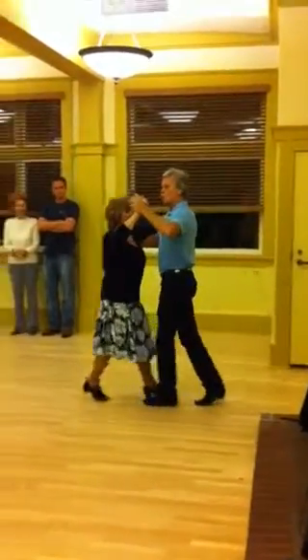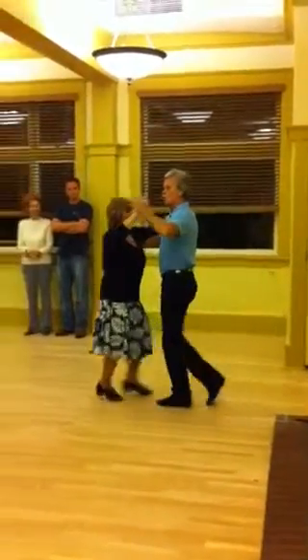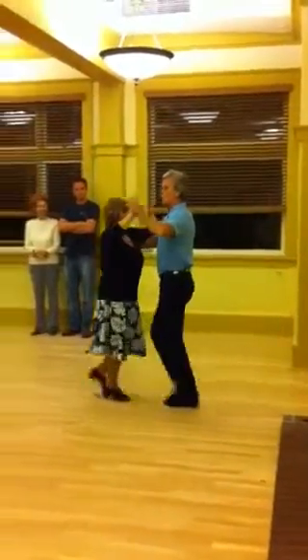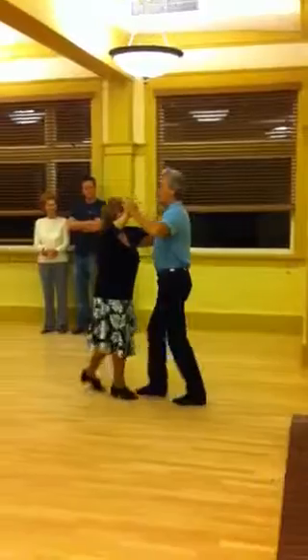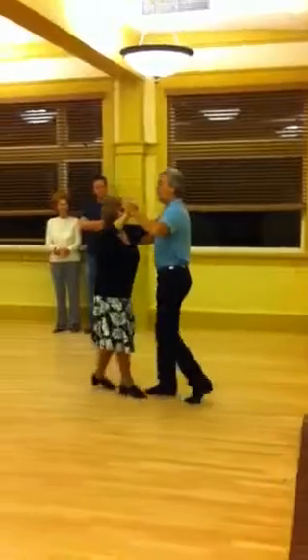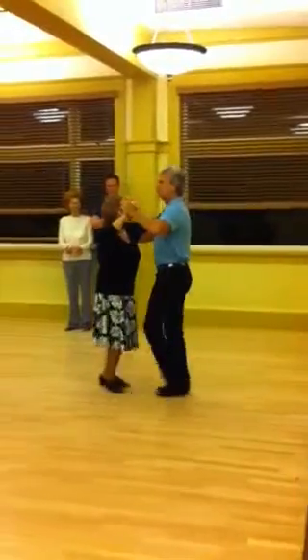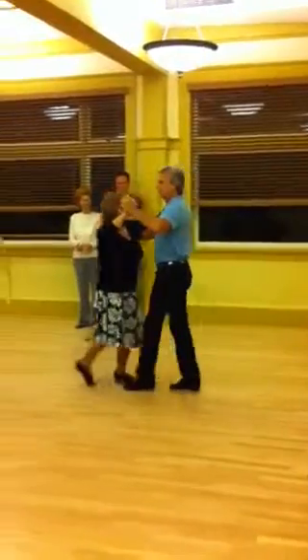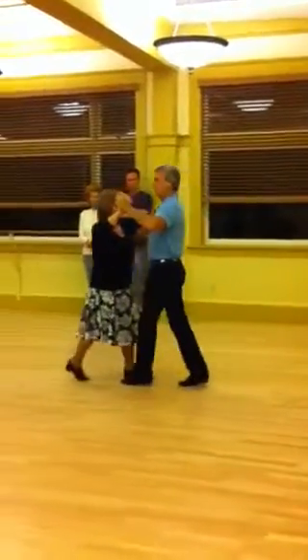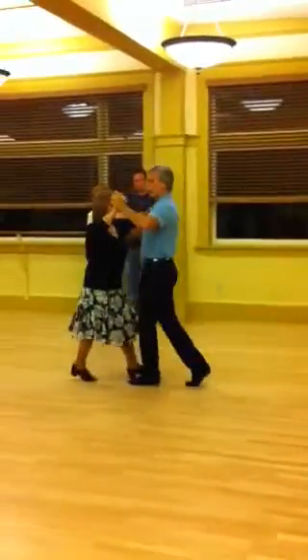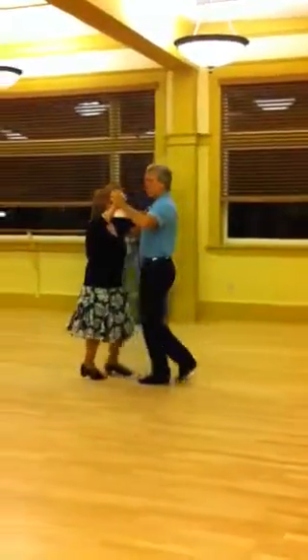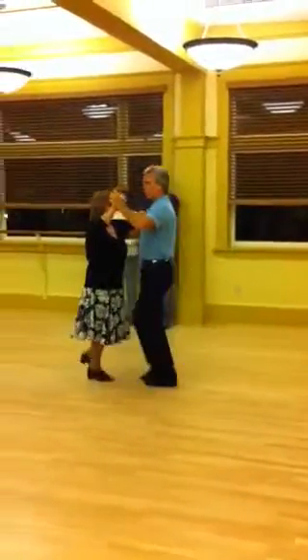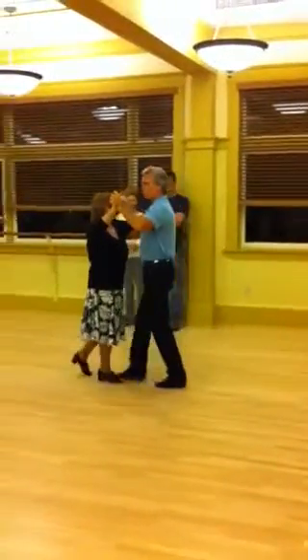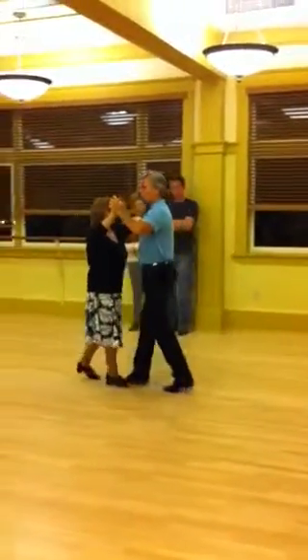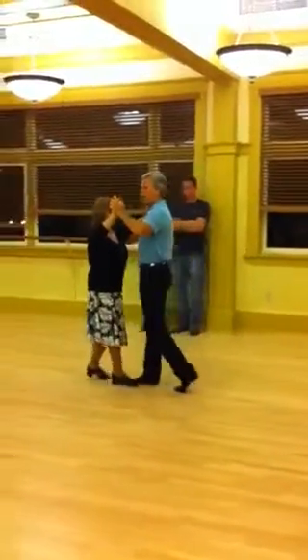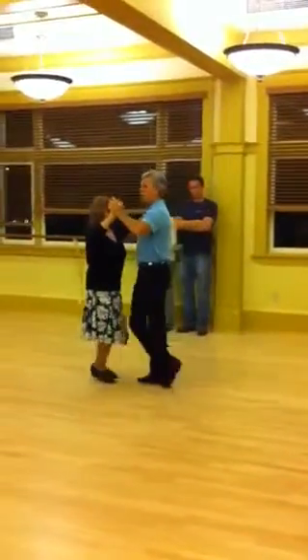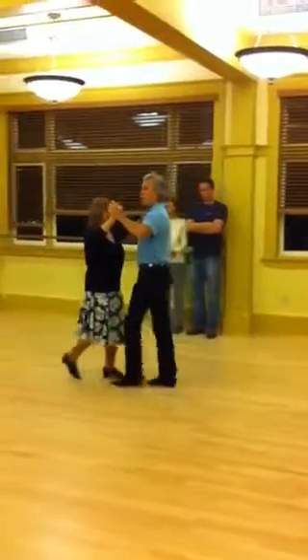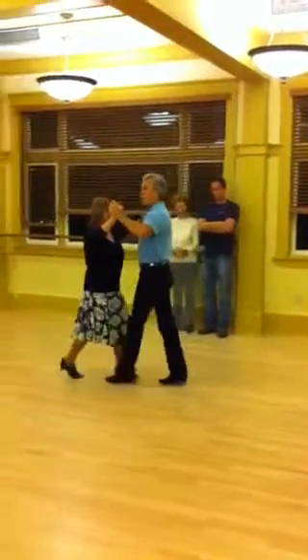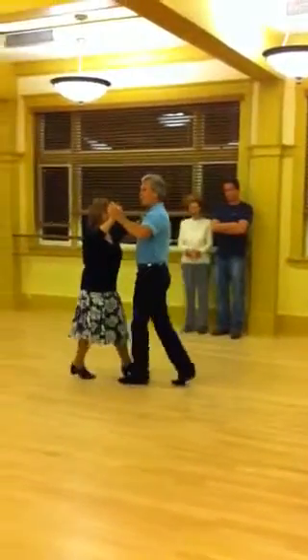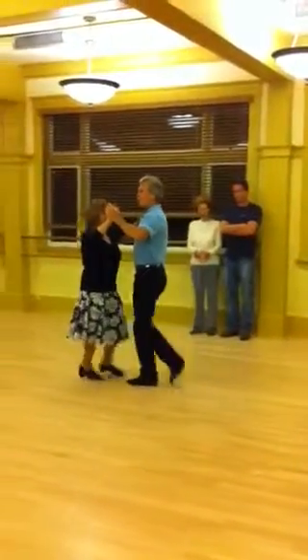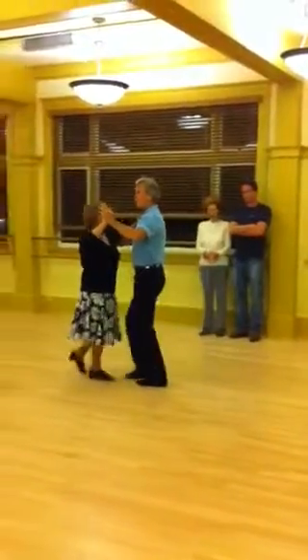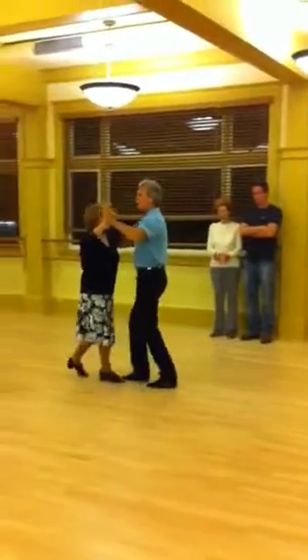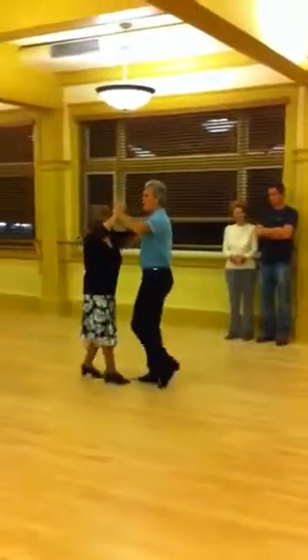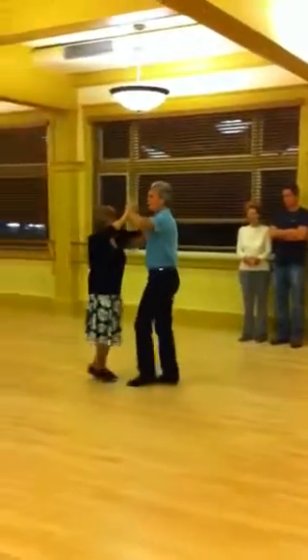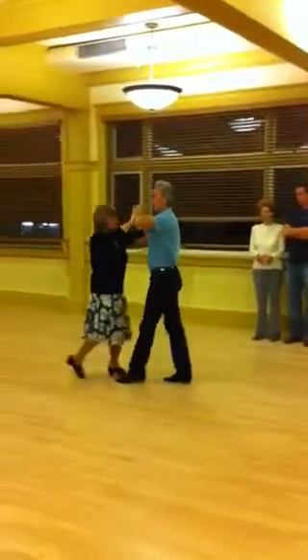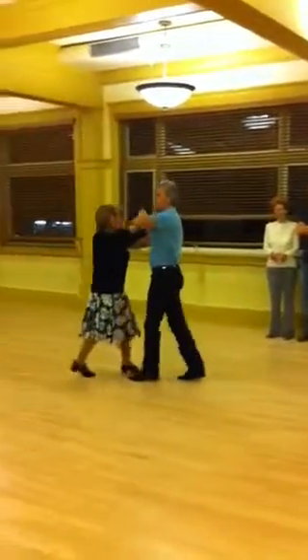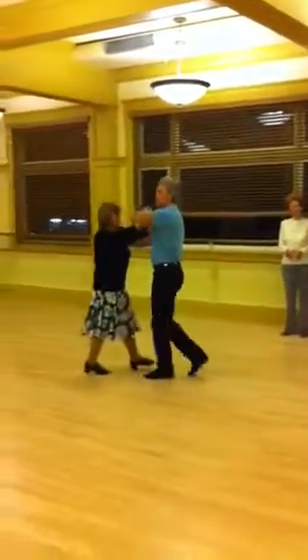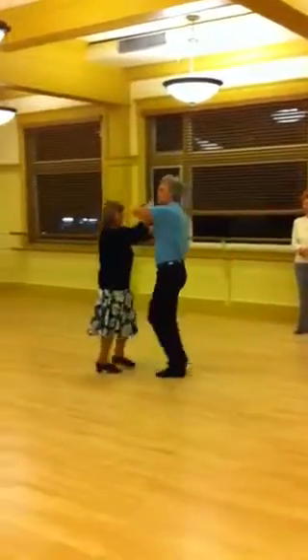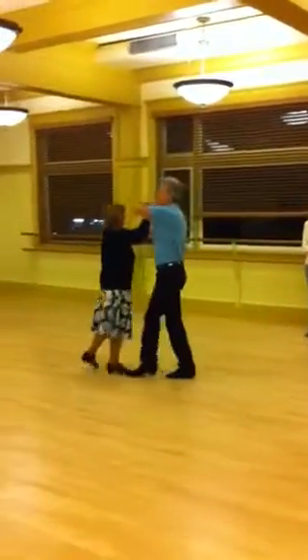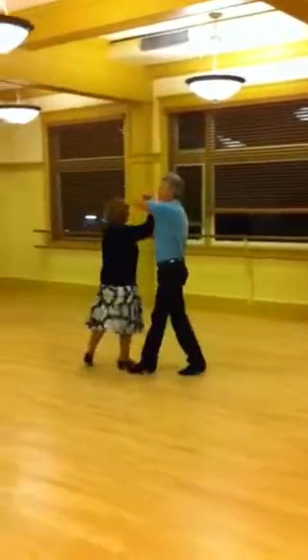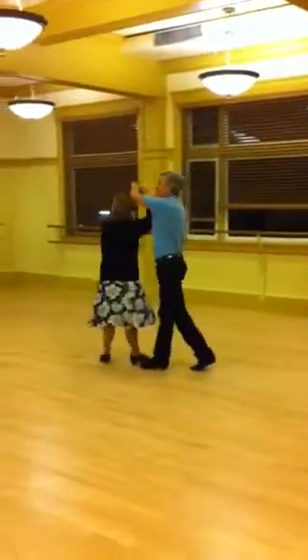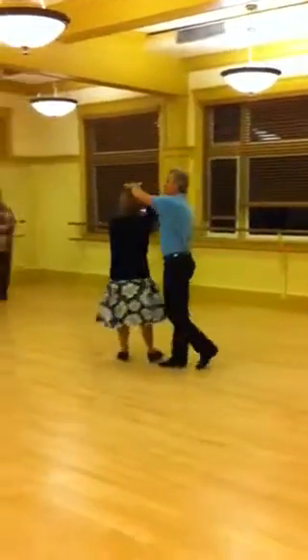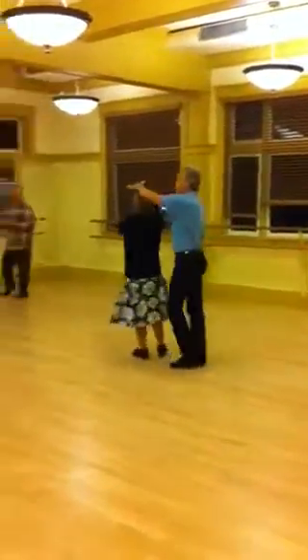Quick, quick, slow, slow. Quick, quick, knee turn.